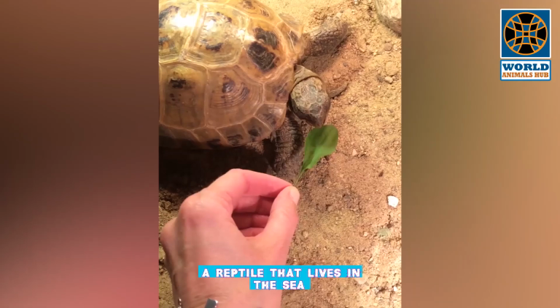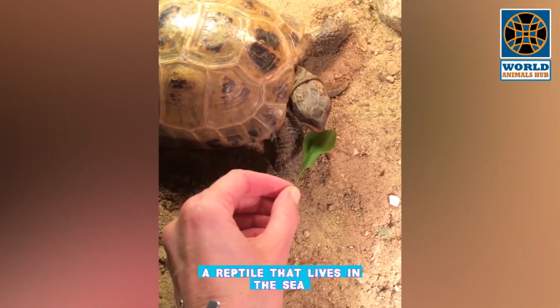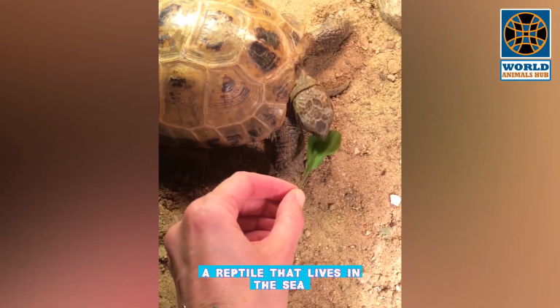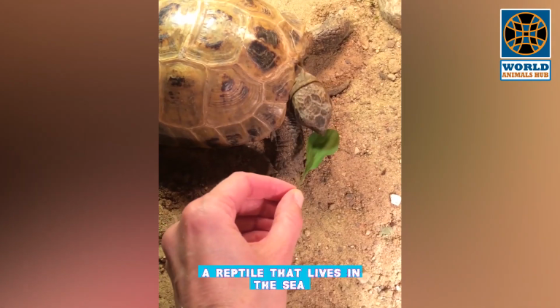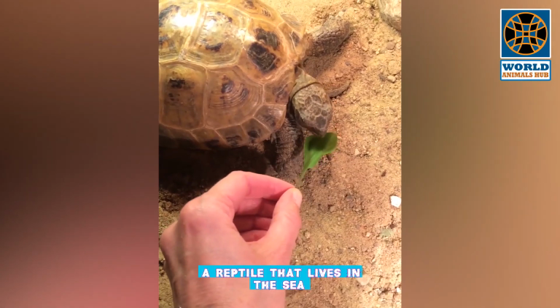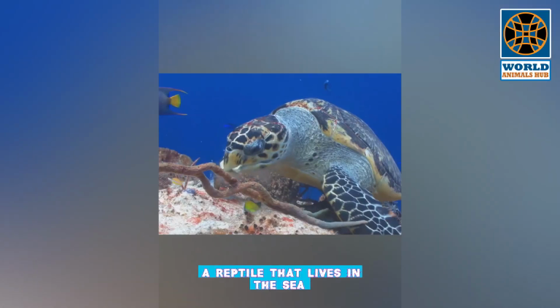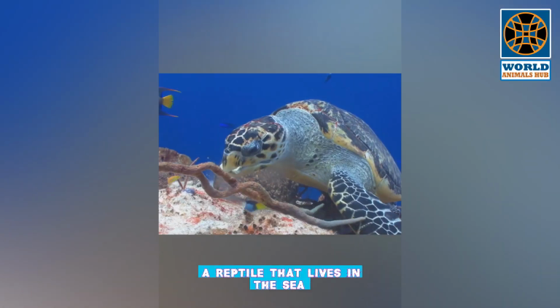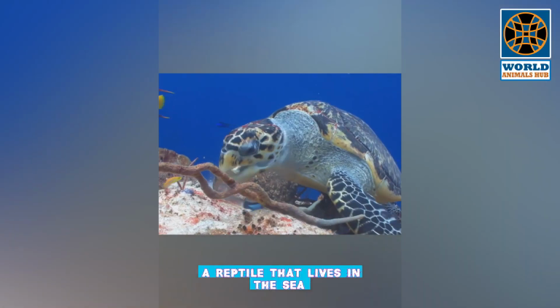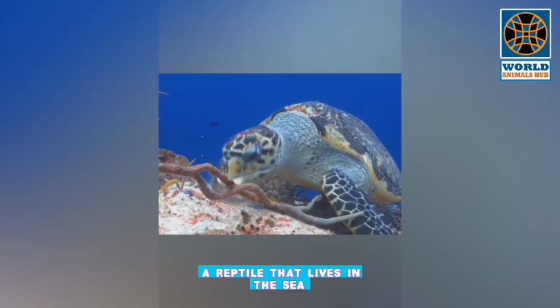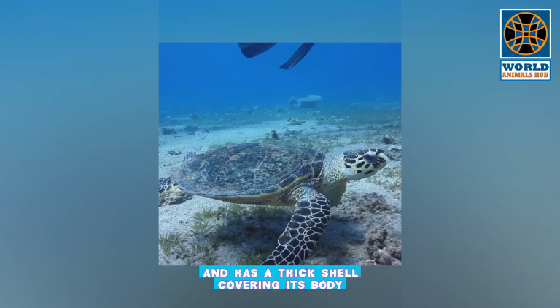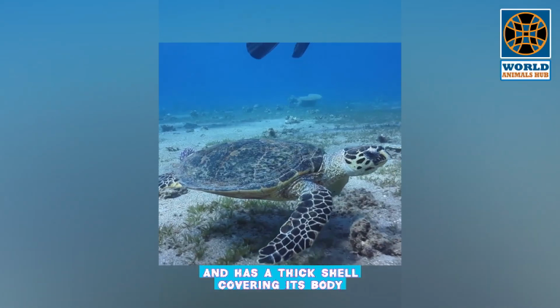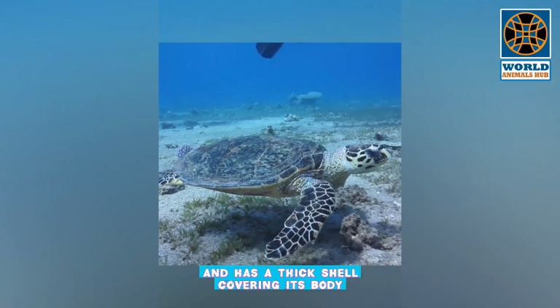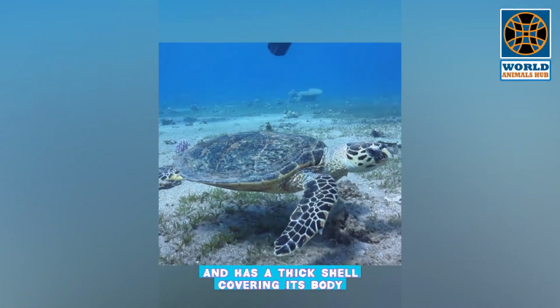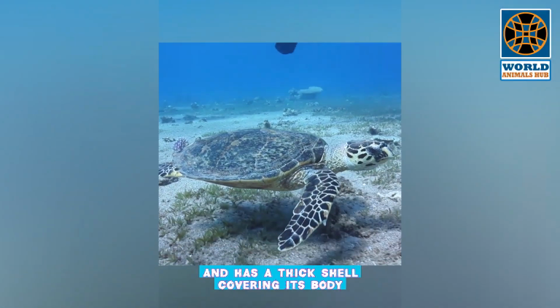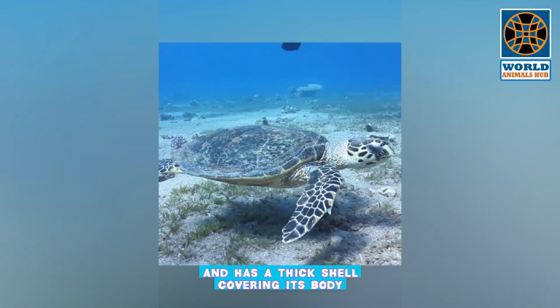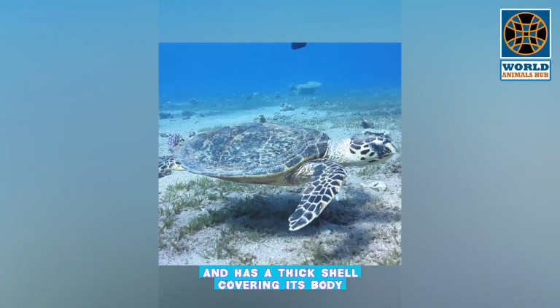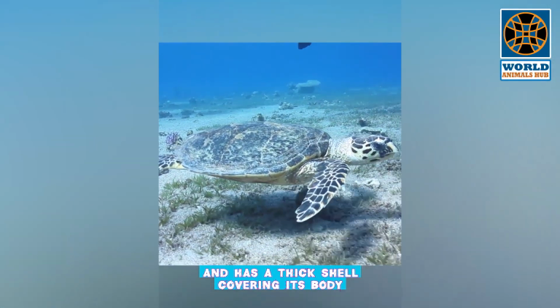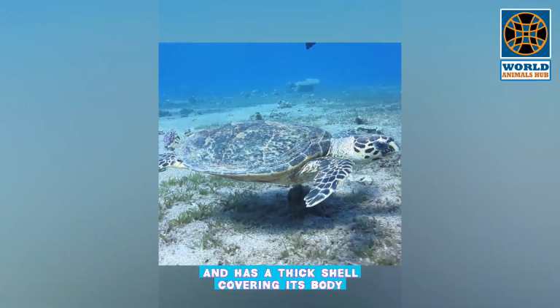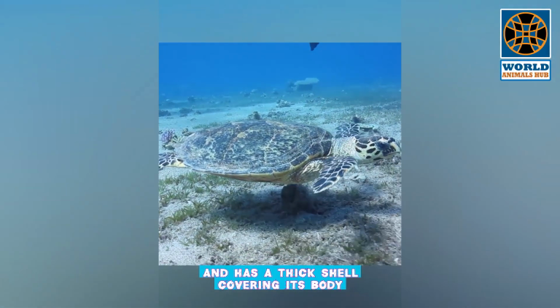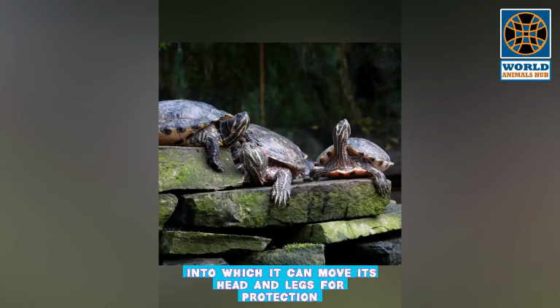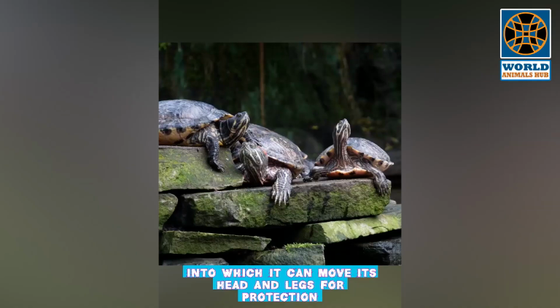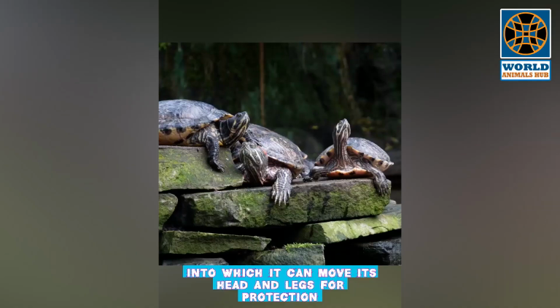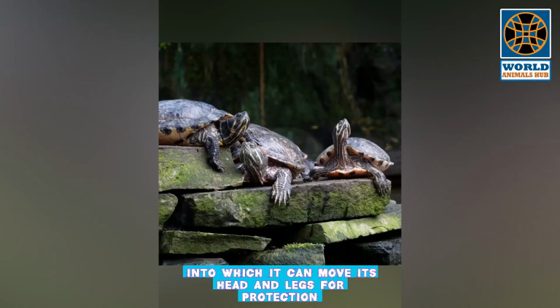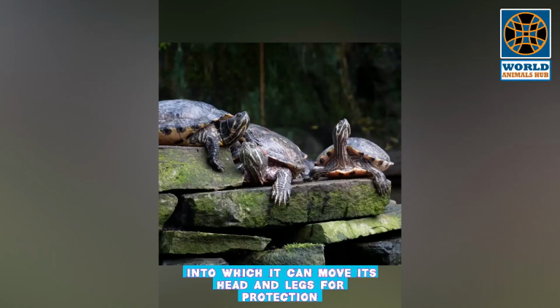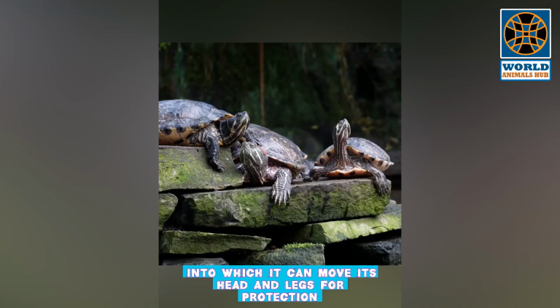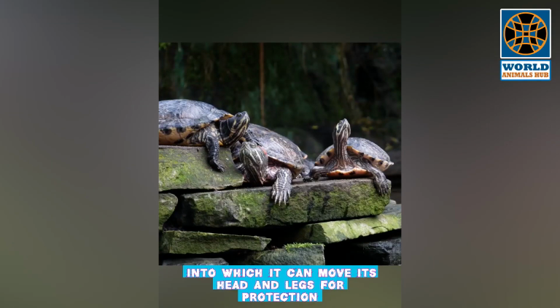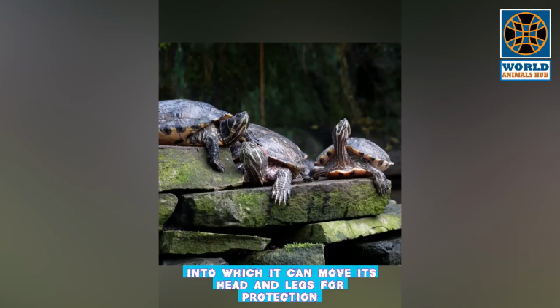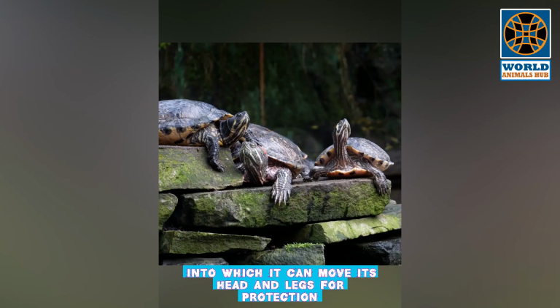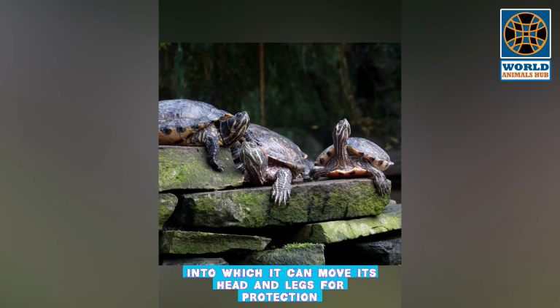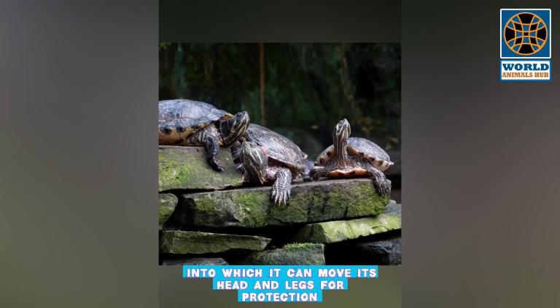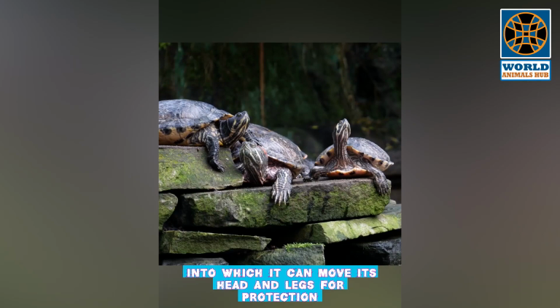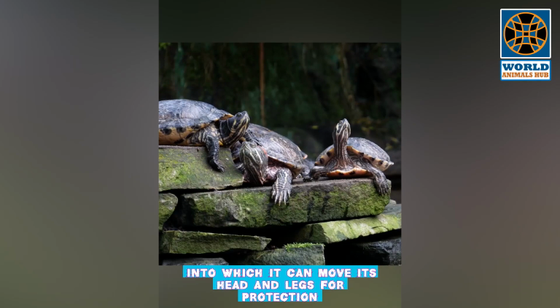A reptile that lives in the sea and has a thick shell covering its body, into which it can move its head and legs for protection.